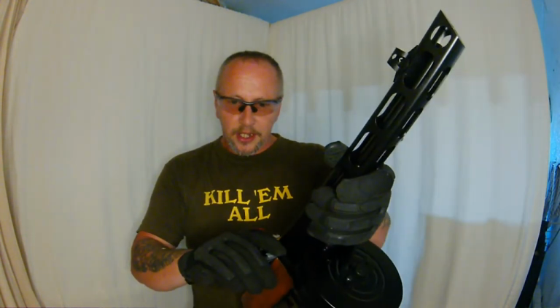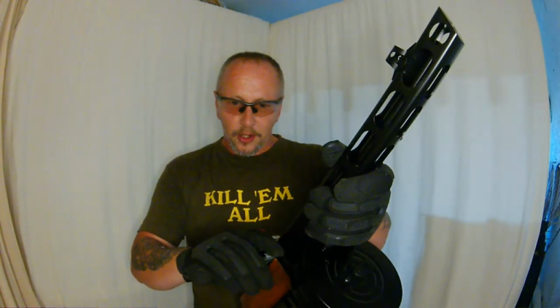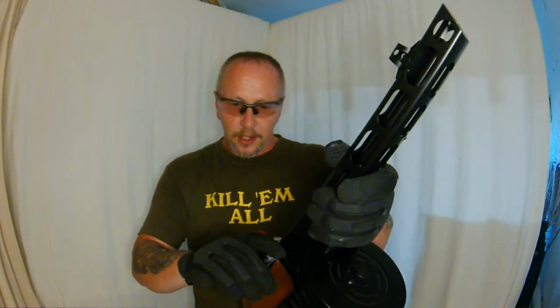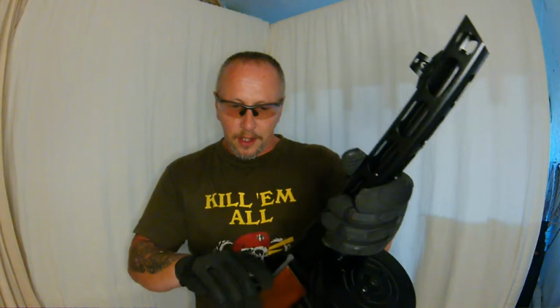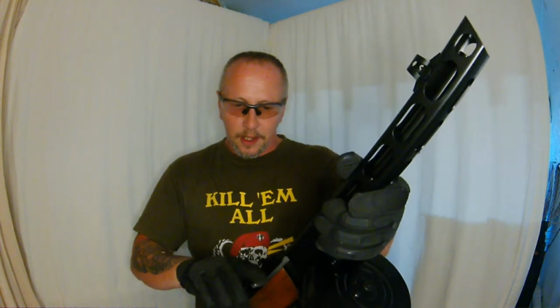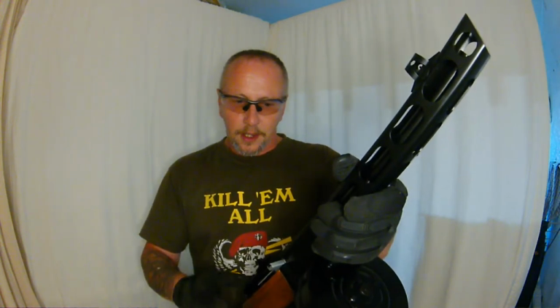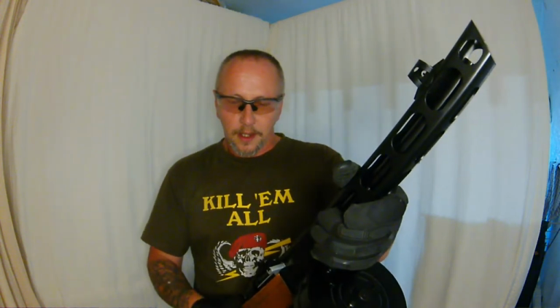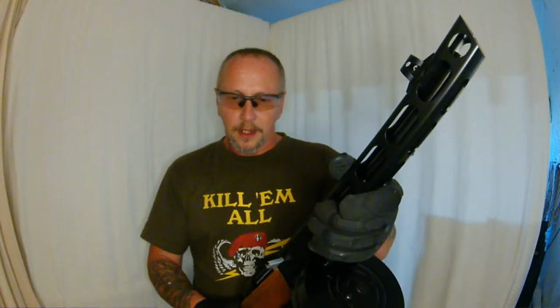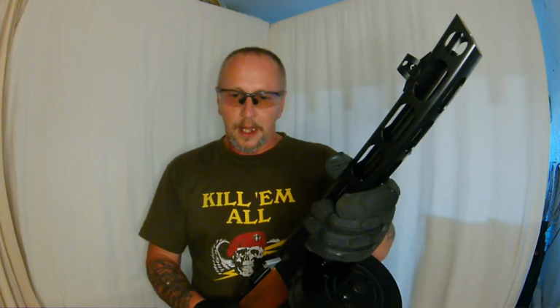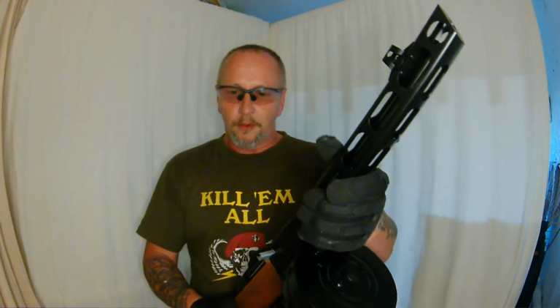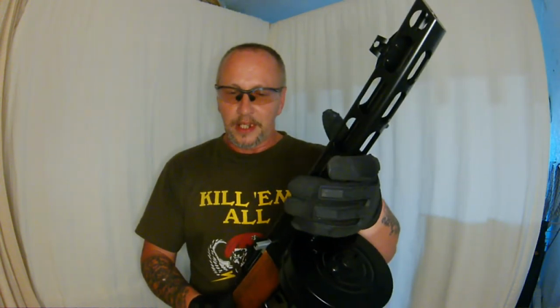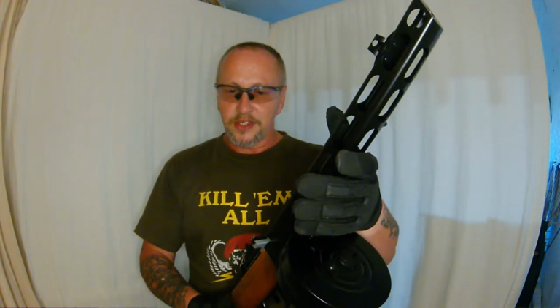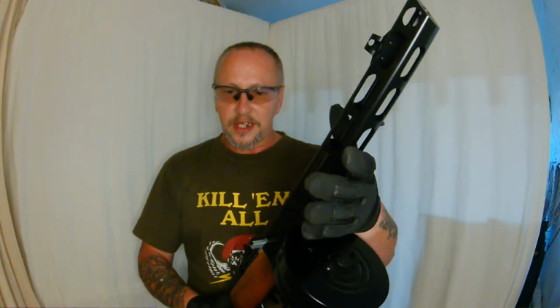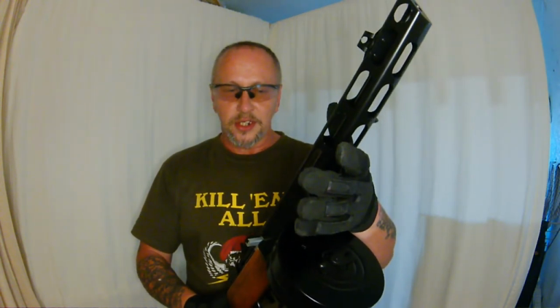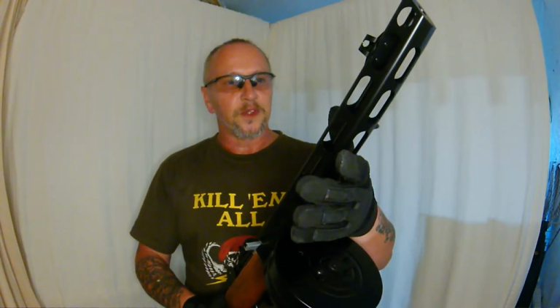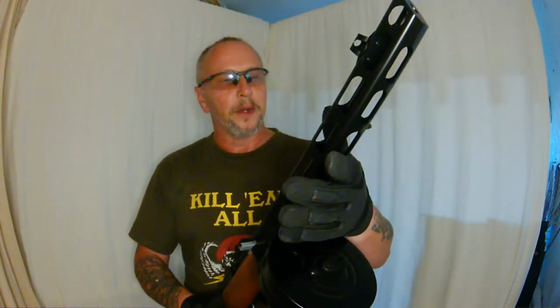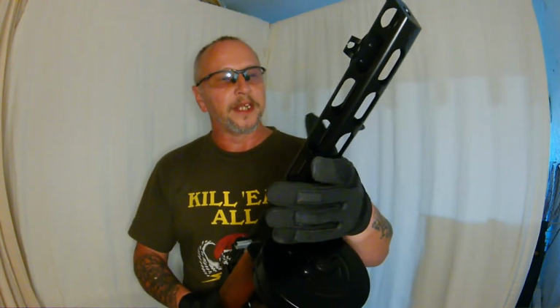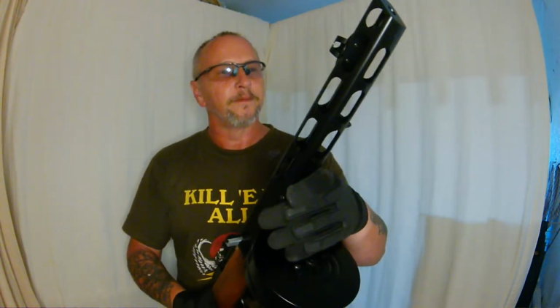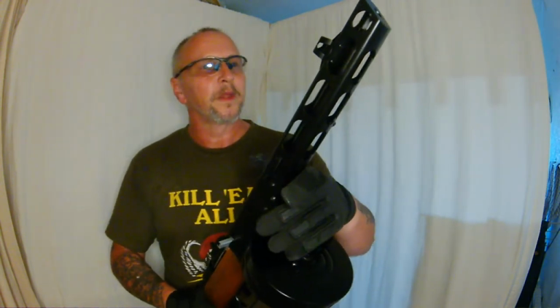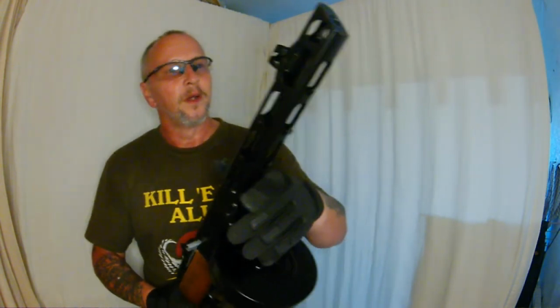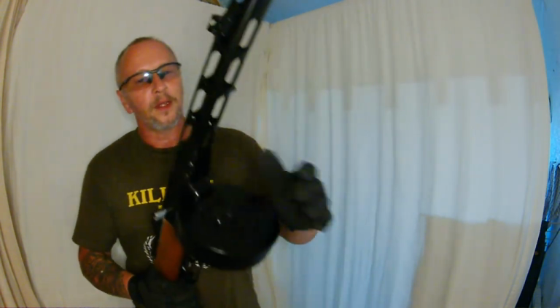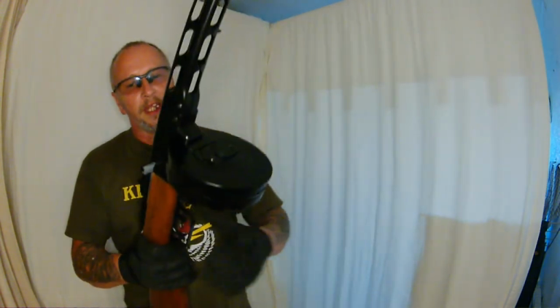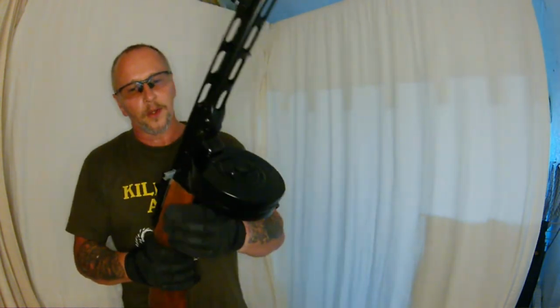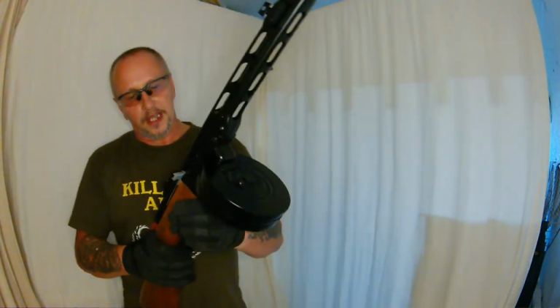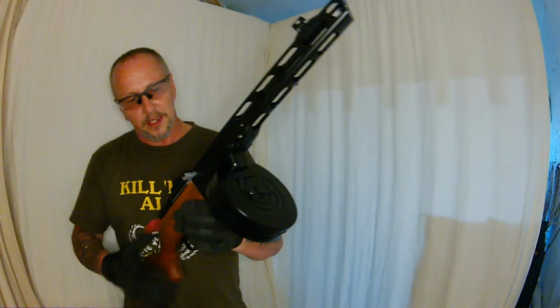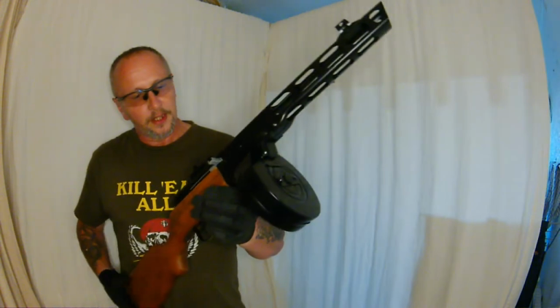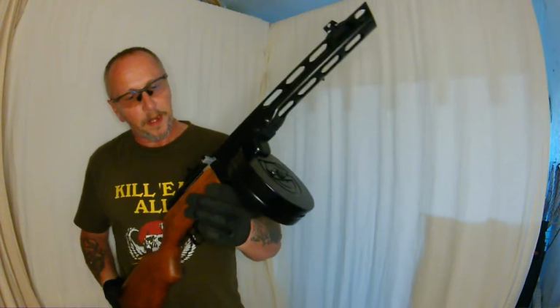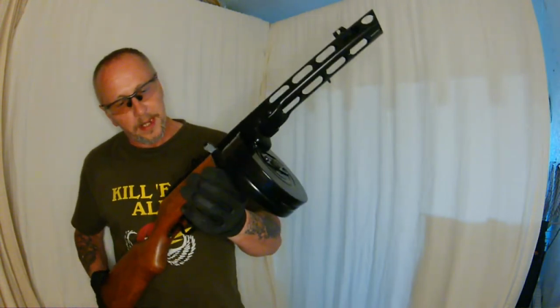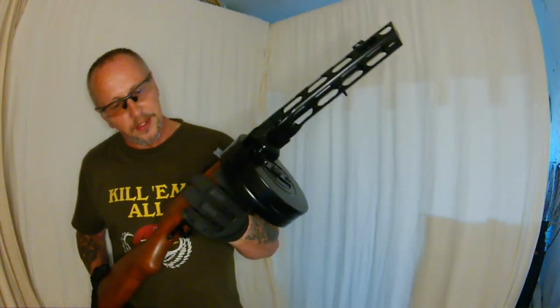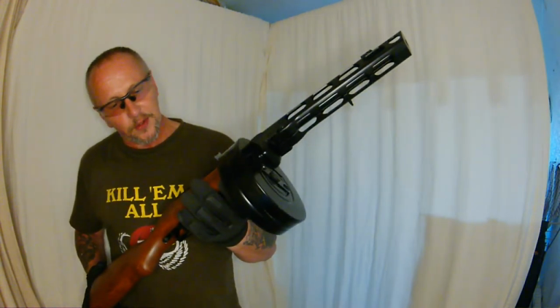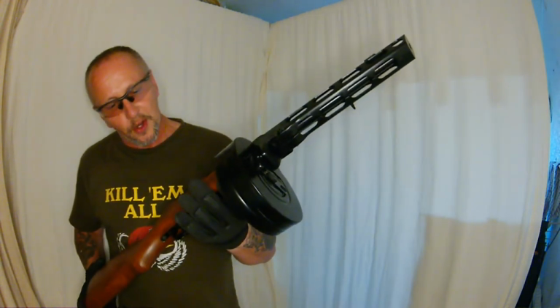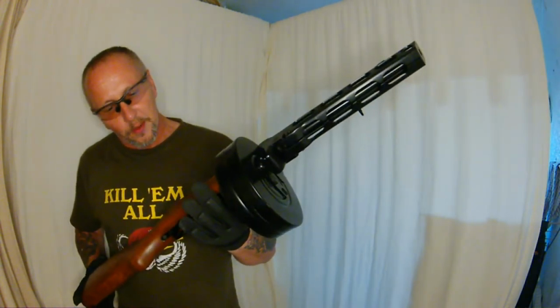Decock — releases the tension off the spring. Well there you go guys, the PPSH 41.